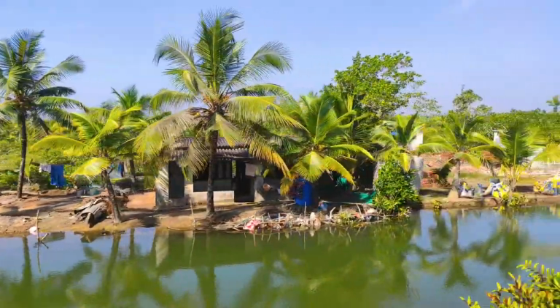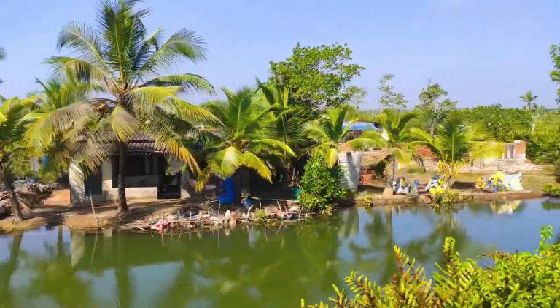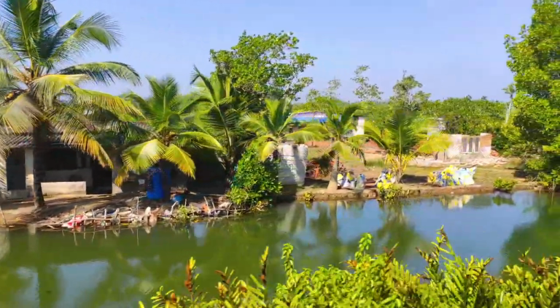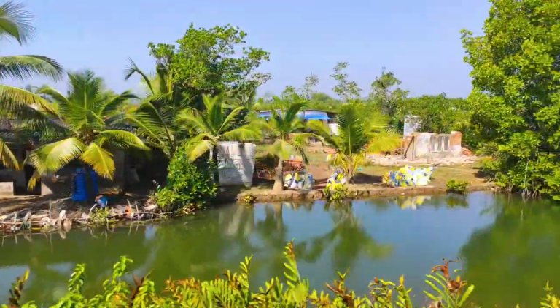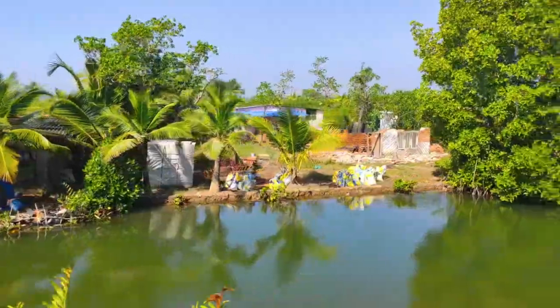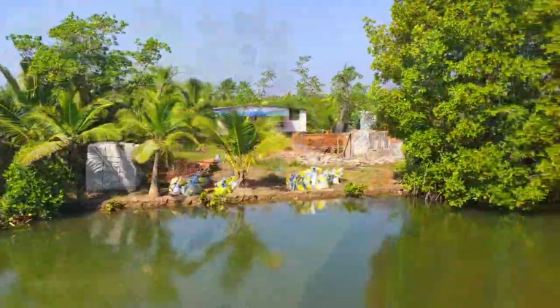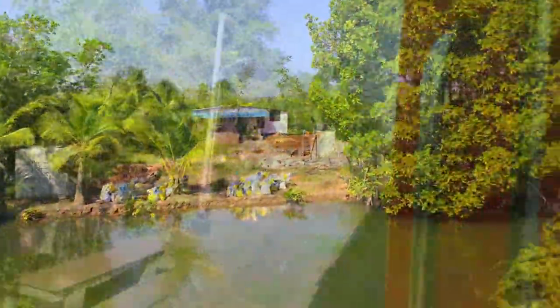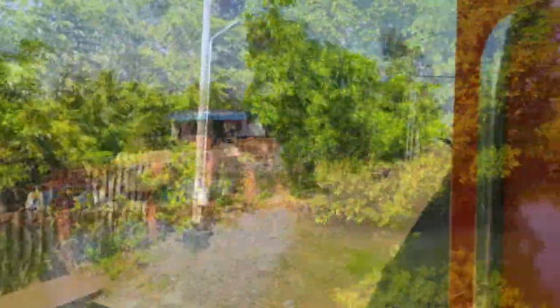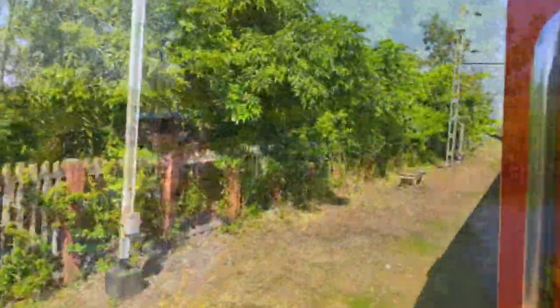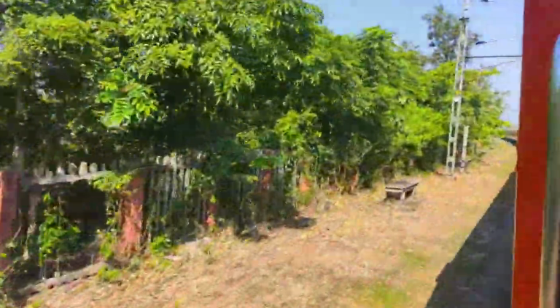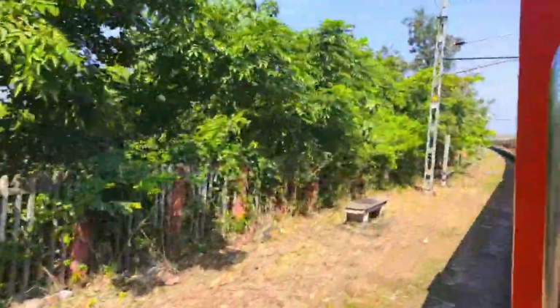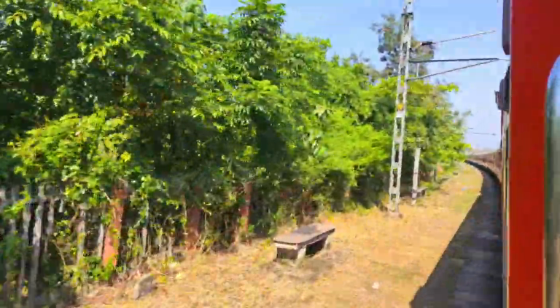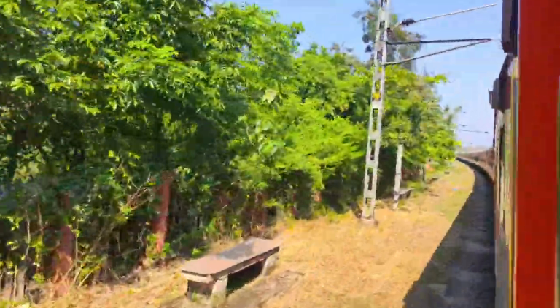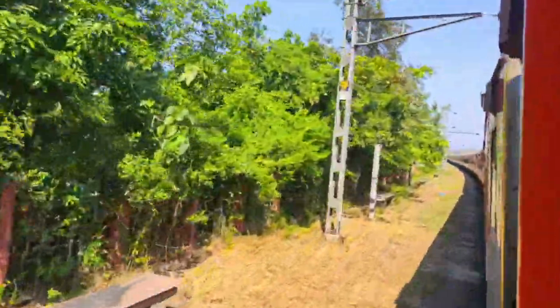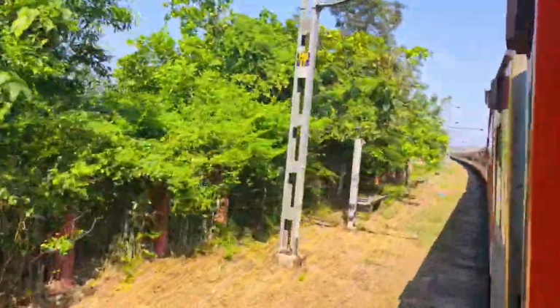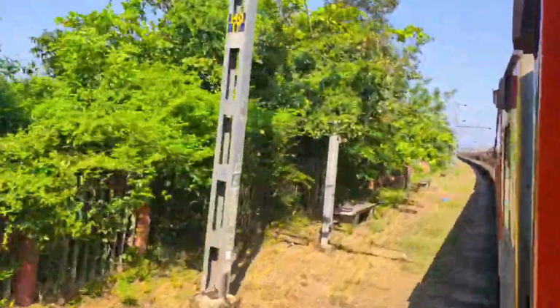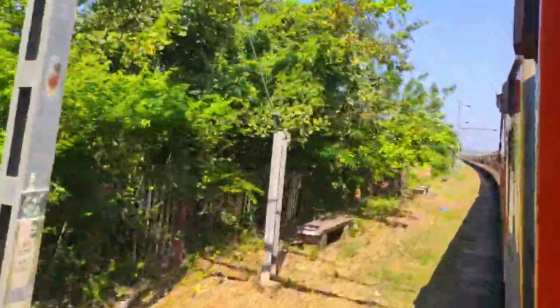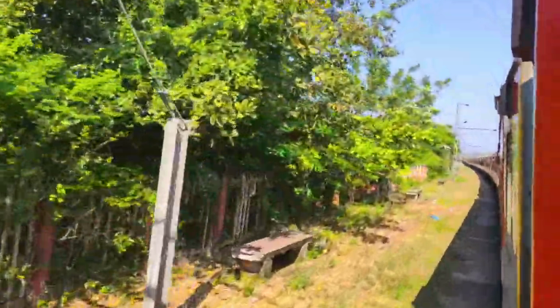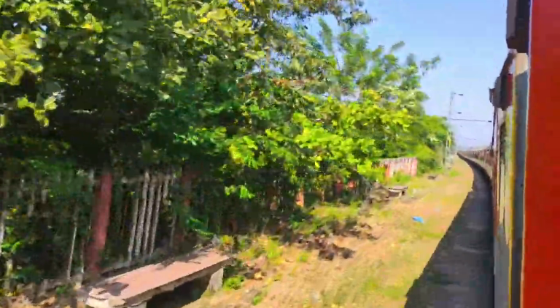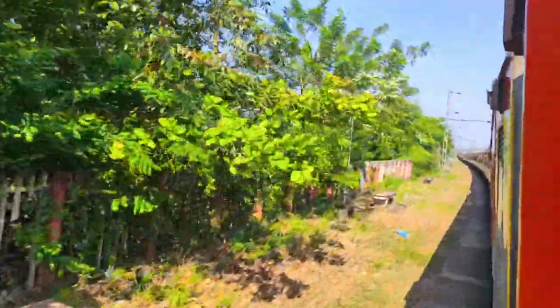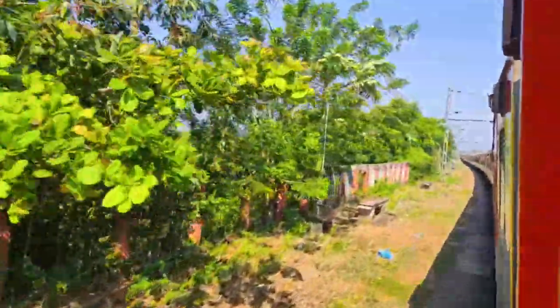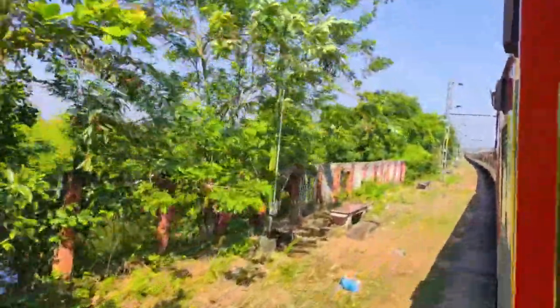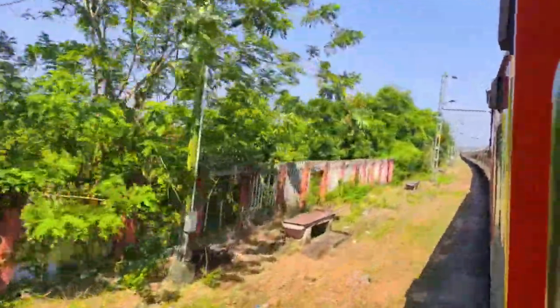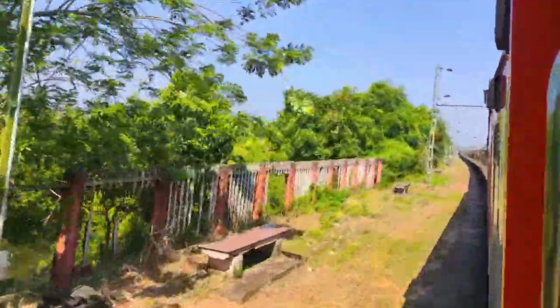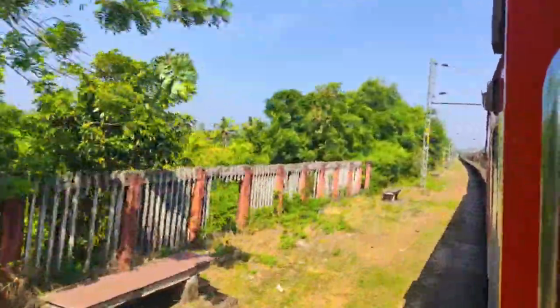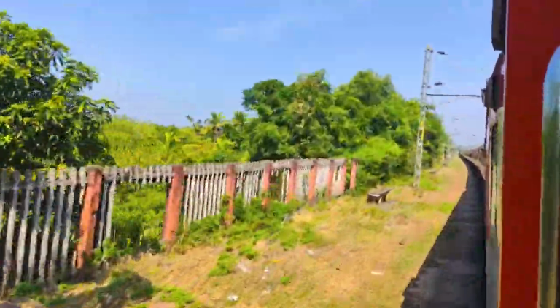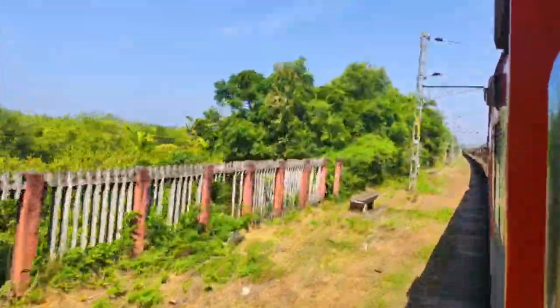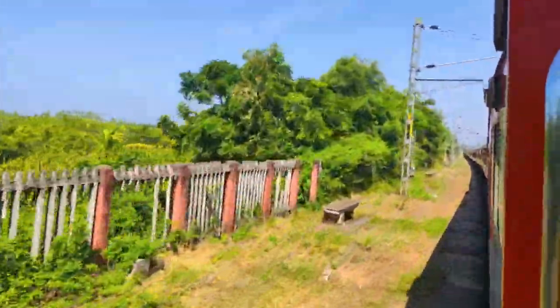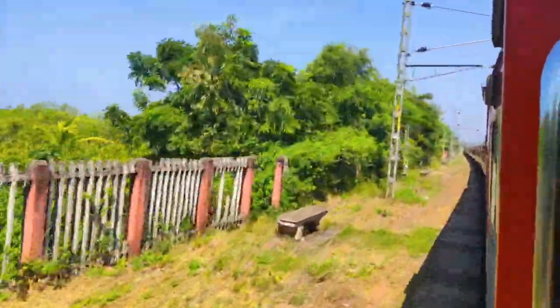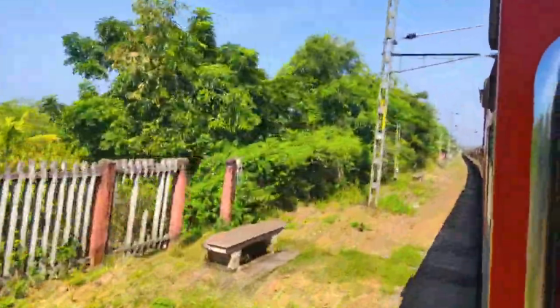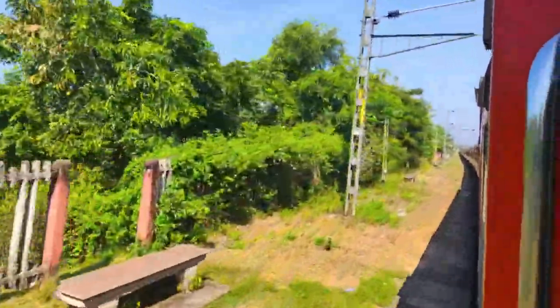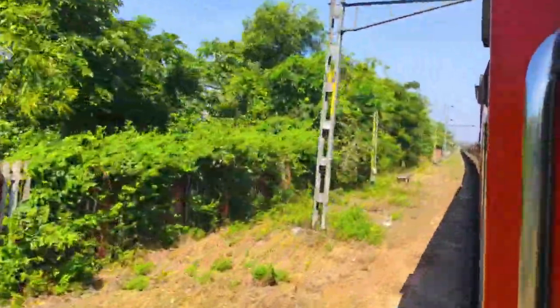We have been on this 4-hour journey enjoying the greenery, landscape, and backwater.